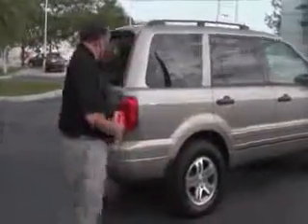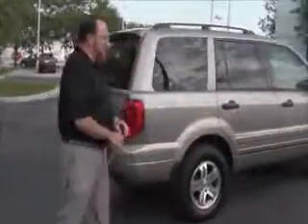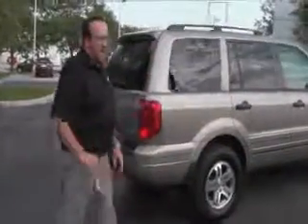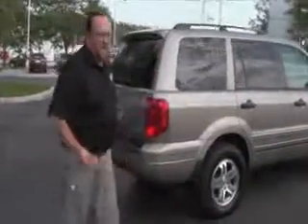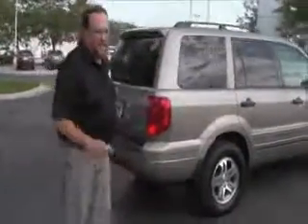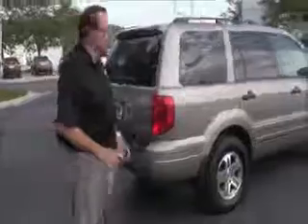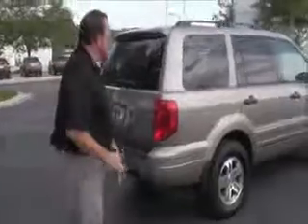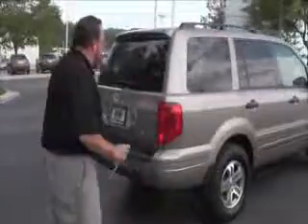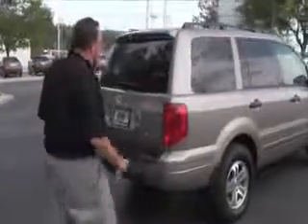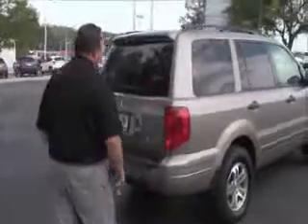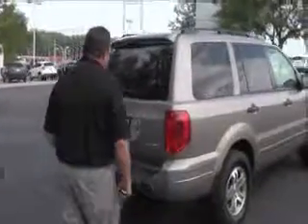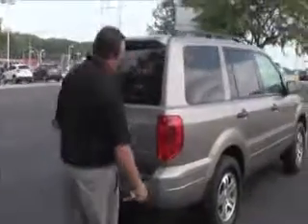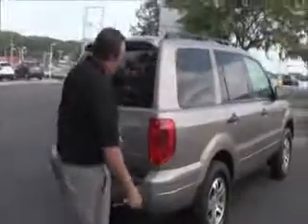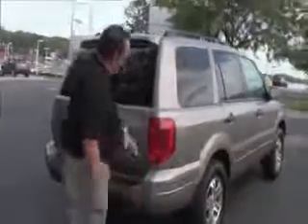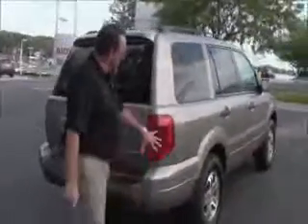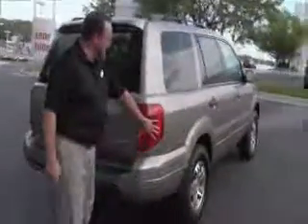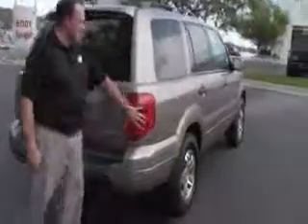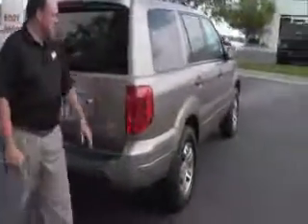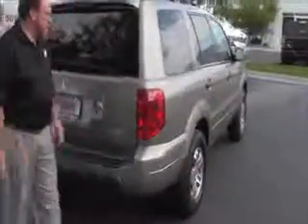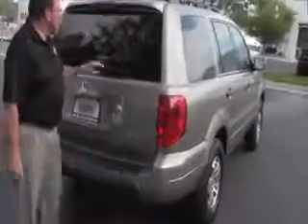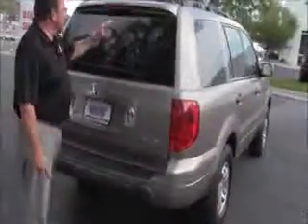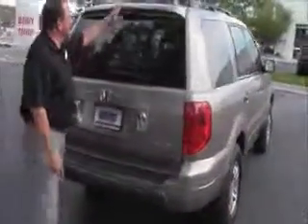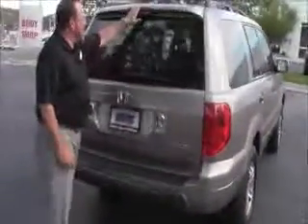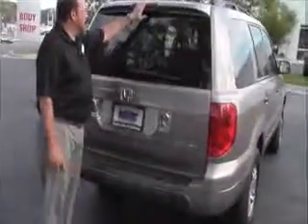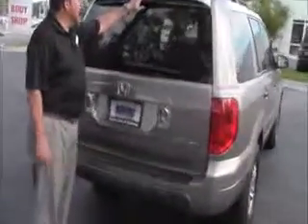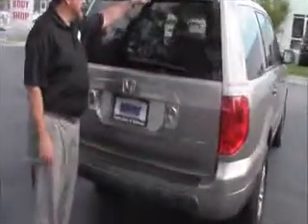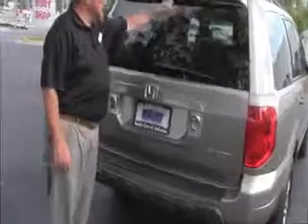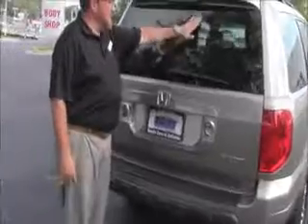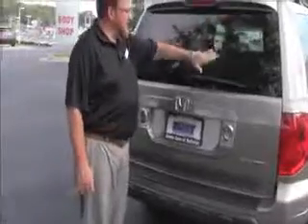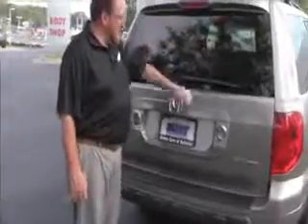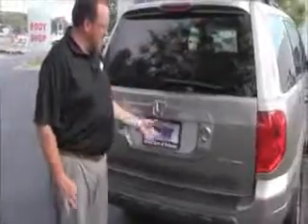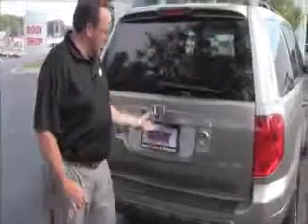This car has passed a mechanical inspection but is being sold as-is because it's over on miles. Out back you'll find a wrap-around tail light, high mount brake light, and rear window defrost and wiper.